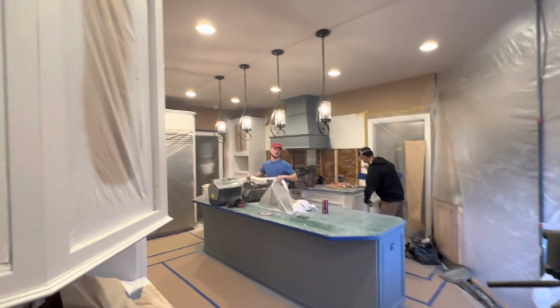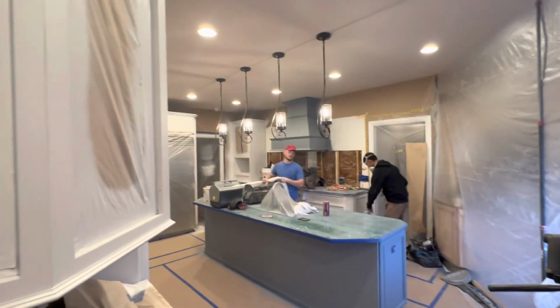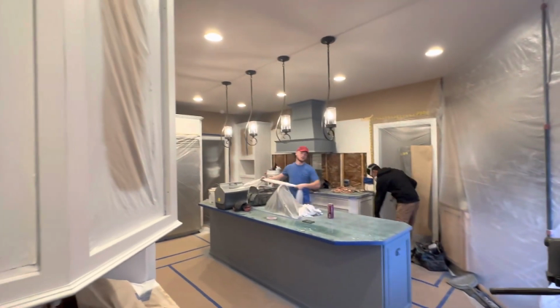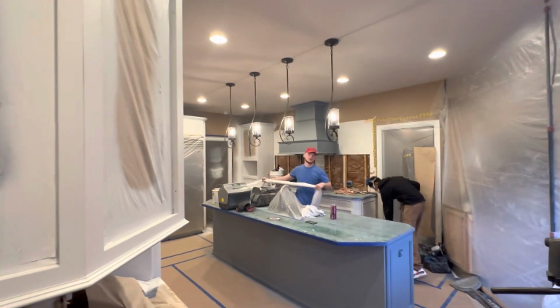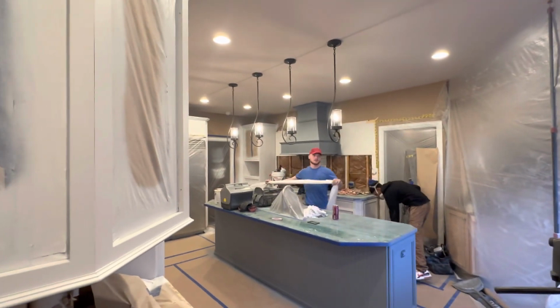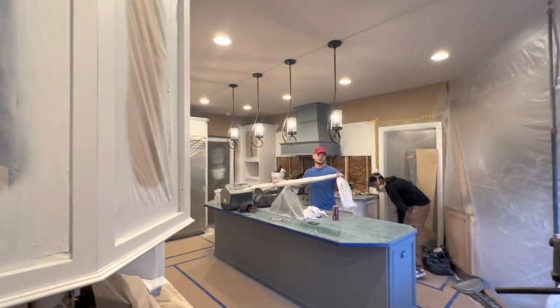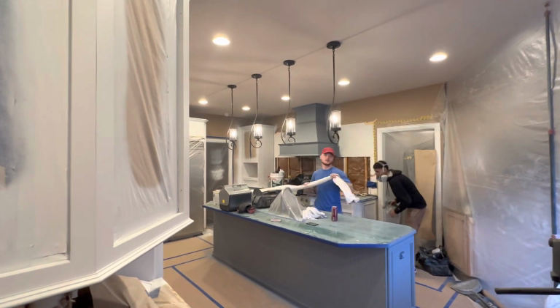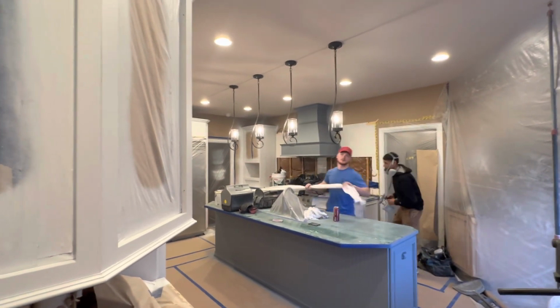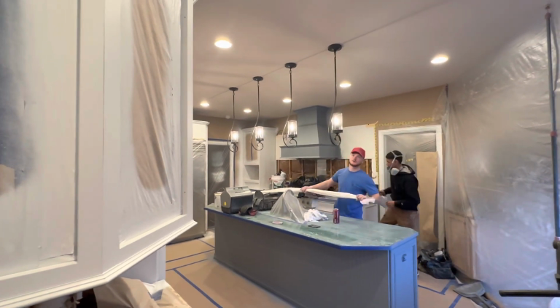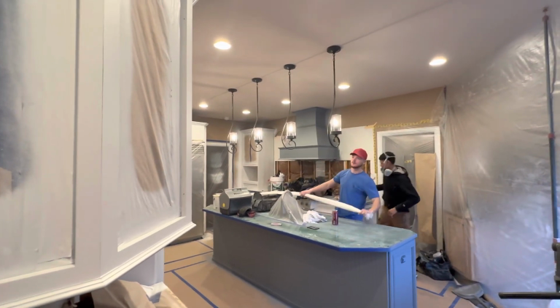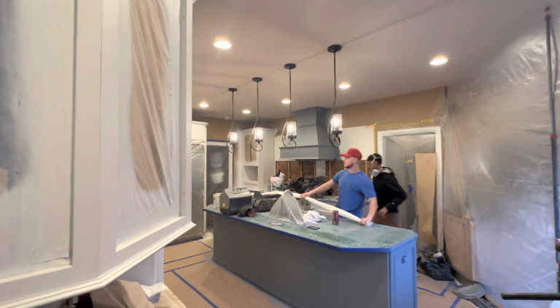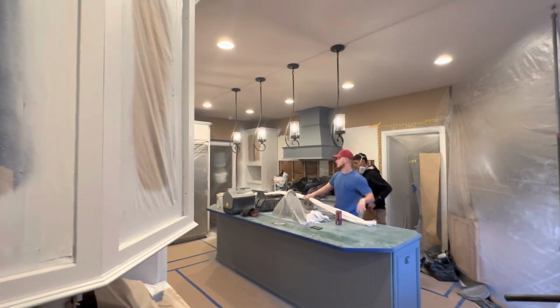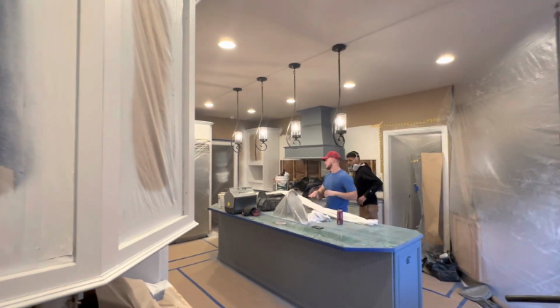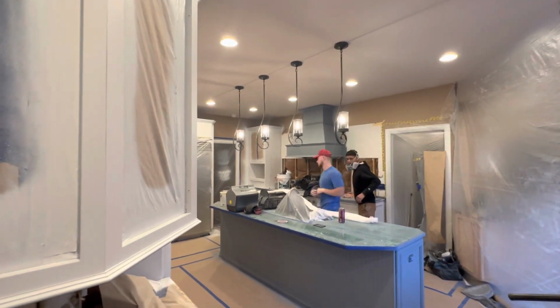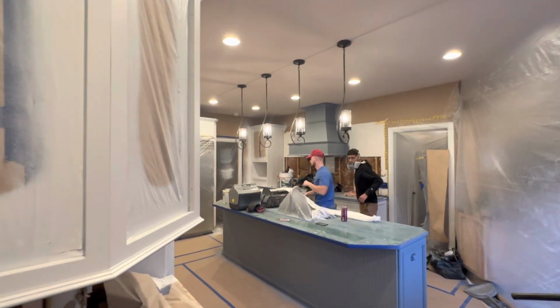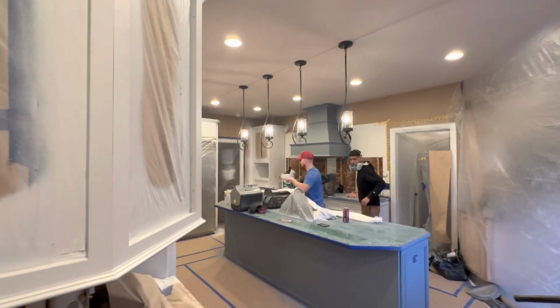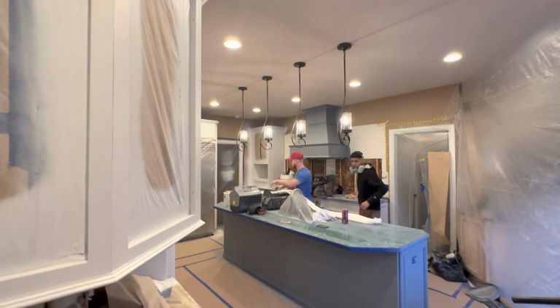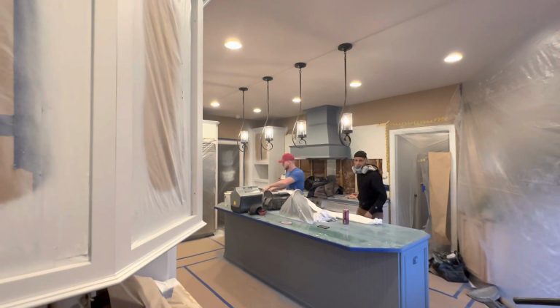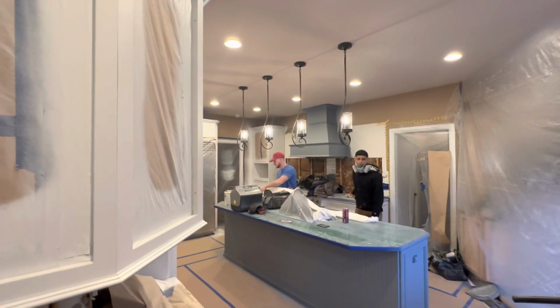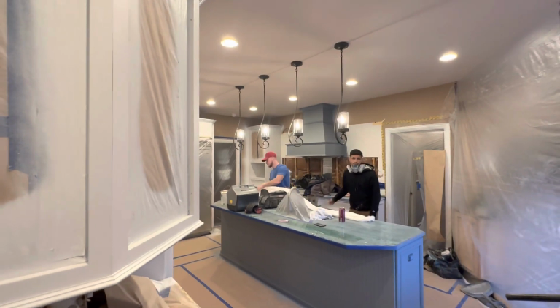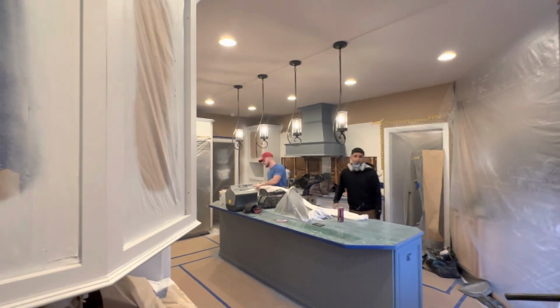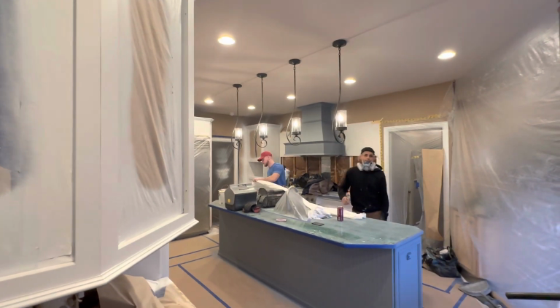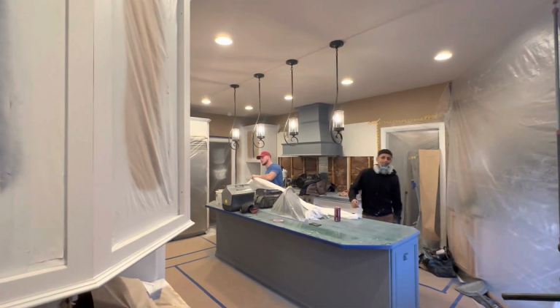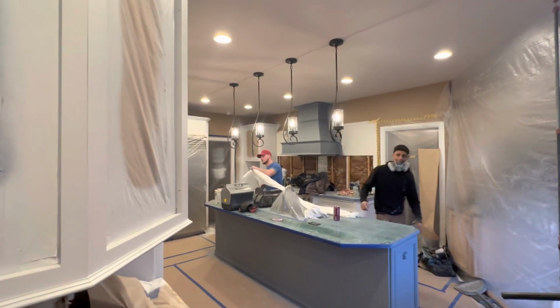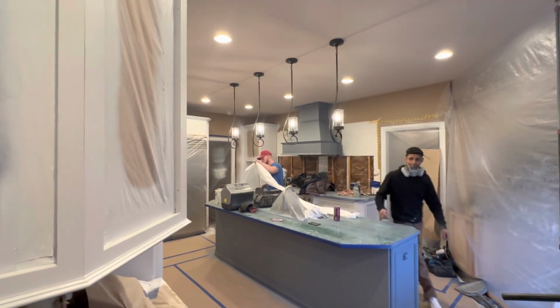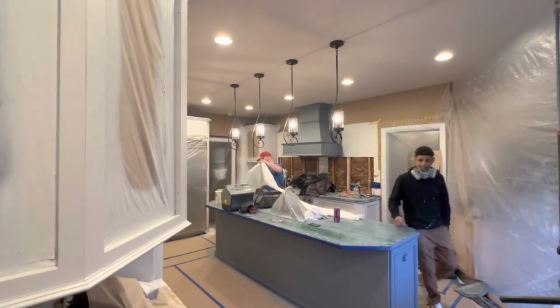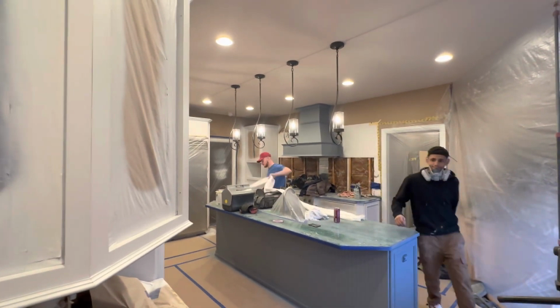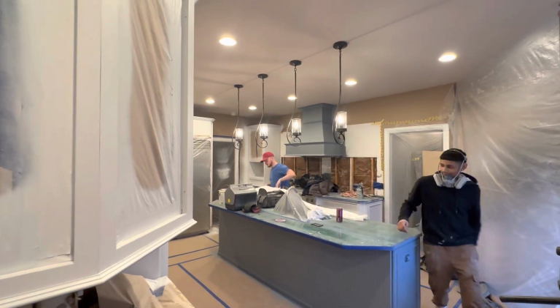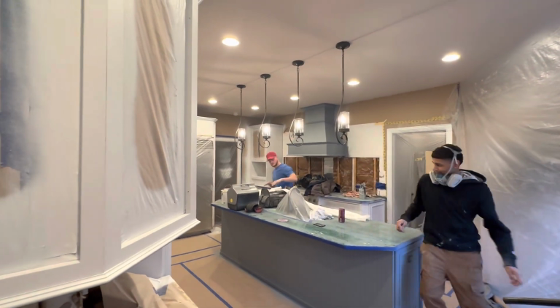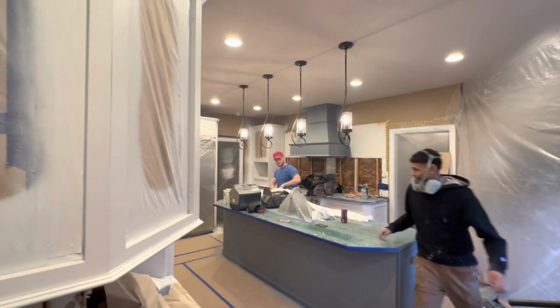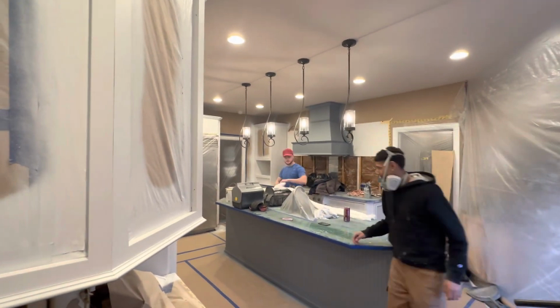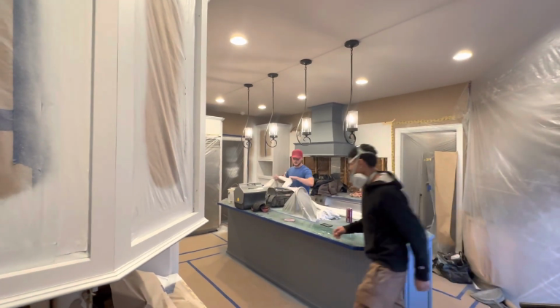Hey everyone, David Cook, DeFranco Painting and Wallpaper. As you can see, we are painting some cabinets — well, I'm not, they are — but this is day three.